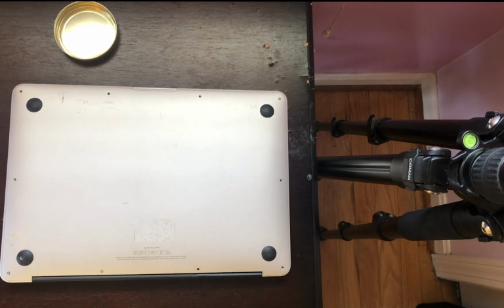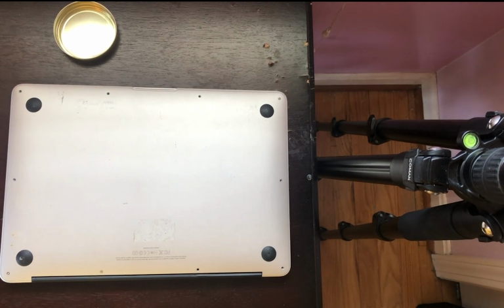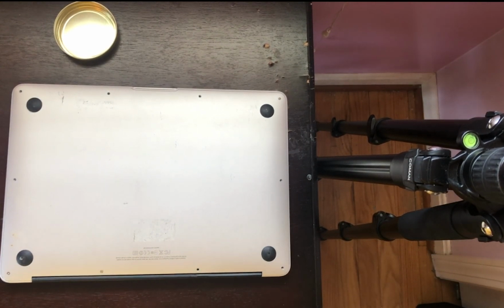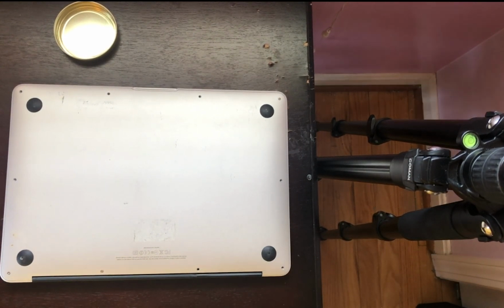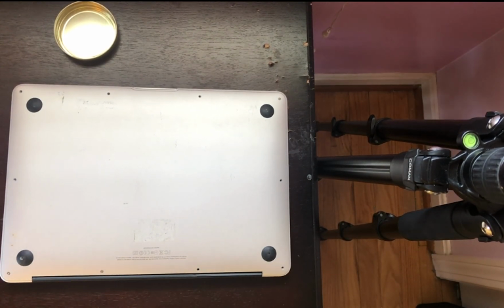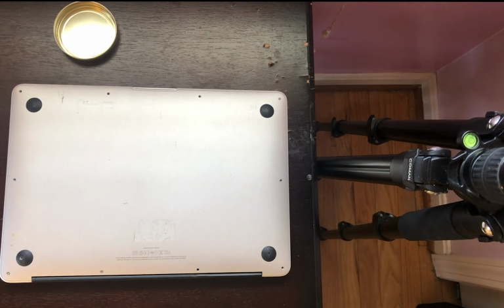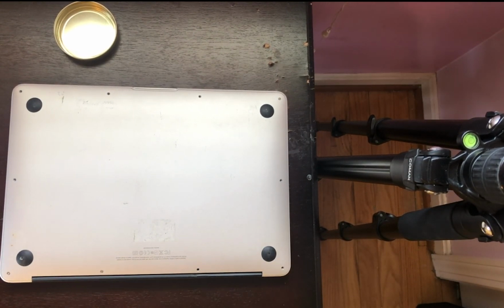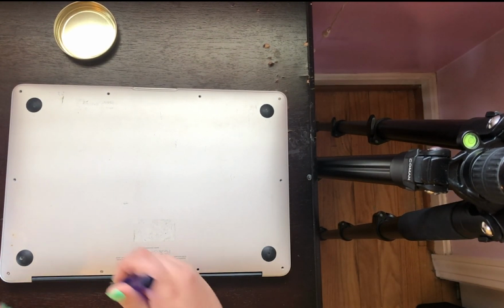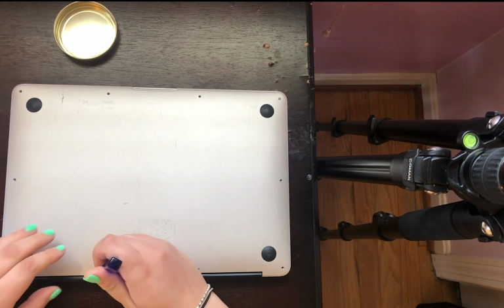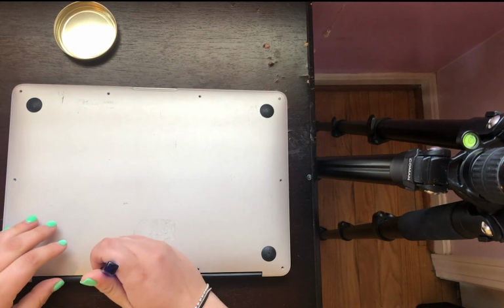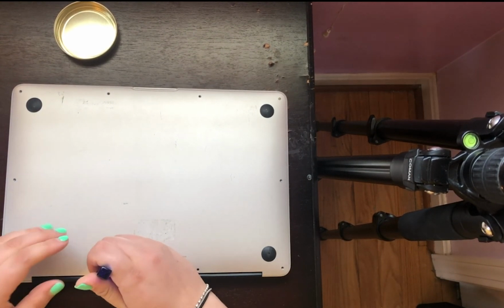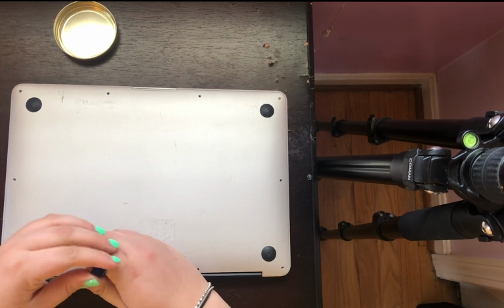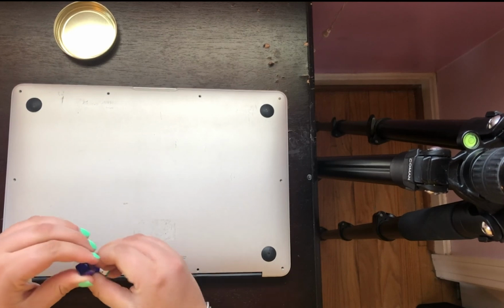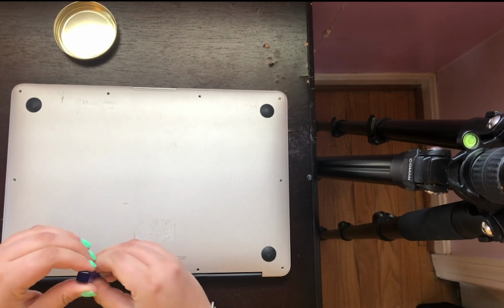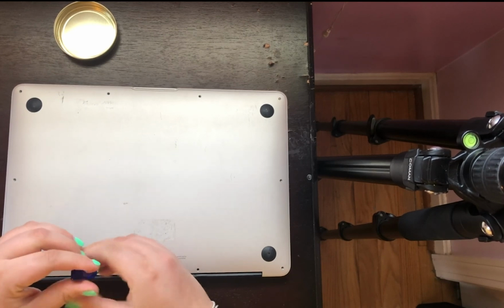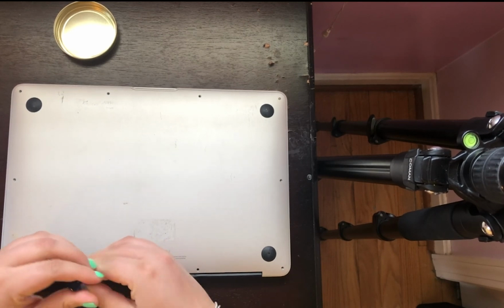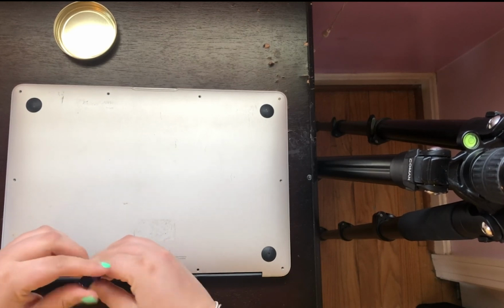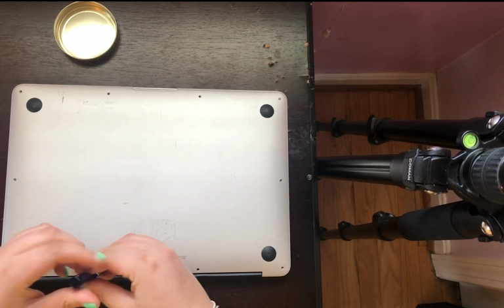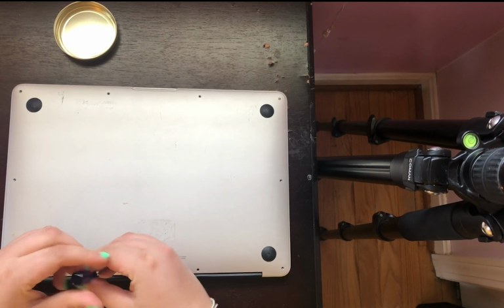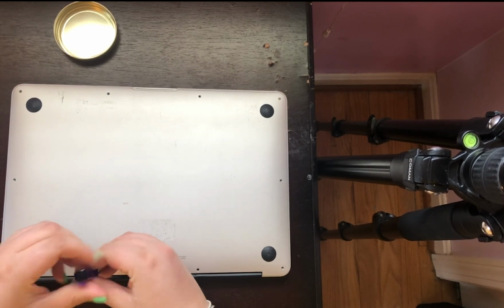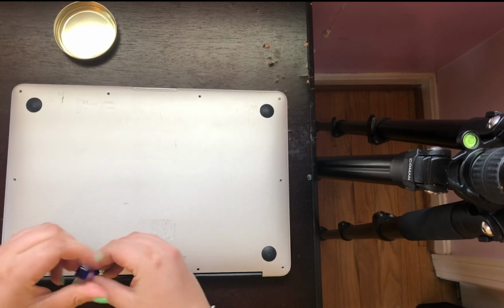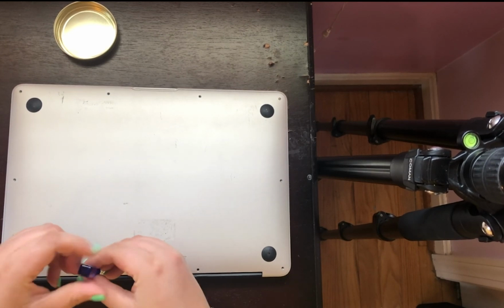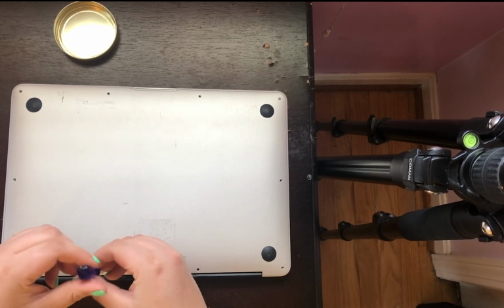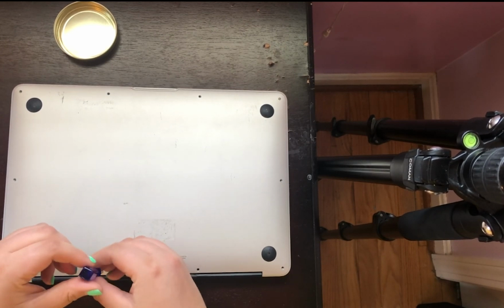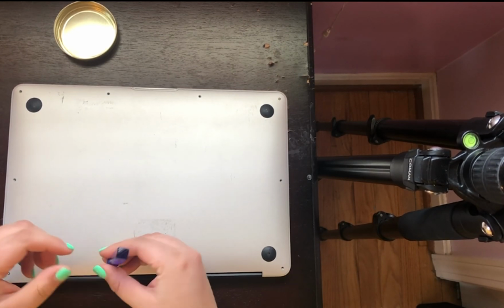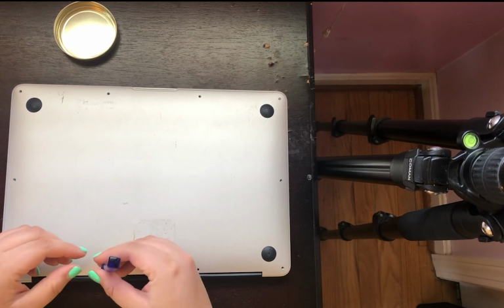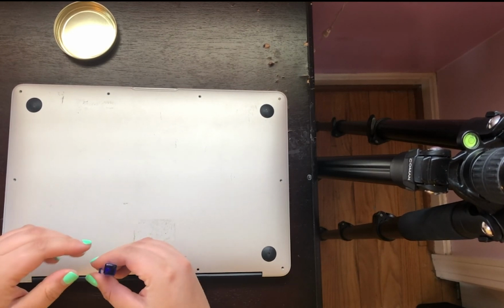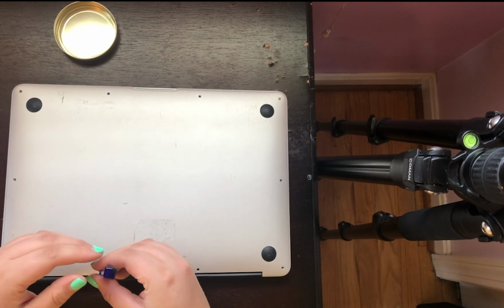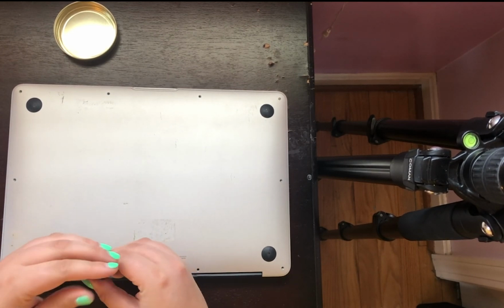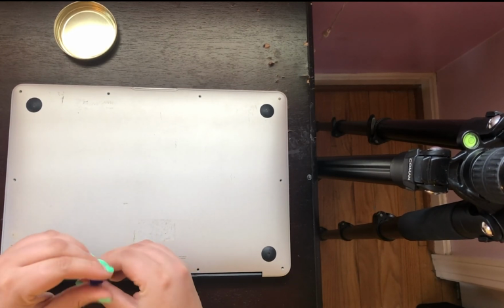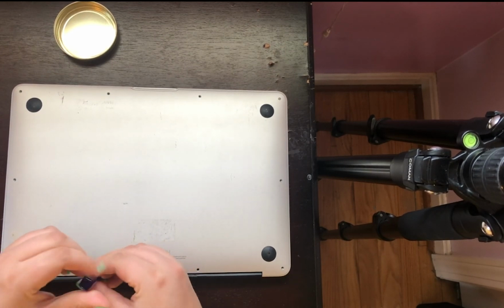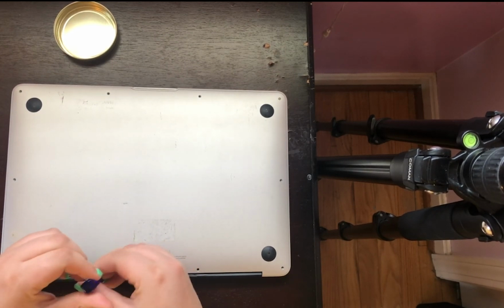Second, you'll want to unscrew each screw and put them in your lid for safekeeping. This should take a couple of minutes.